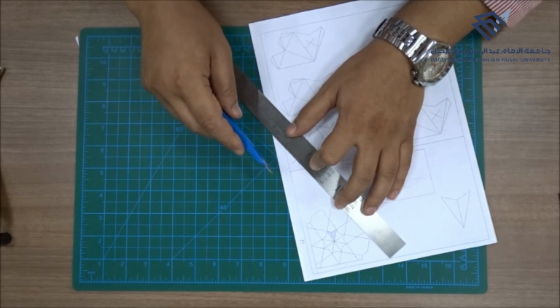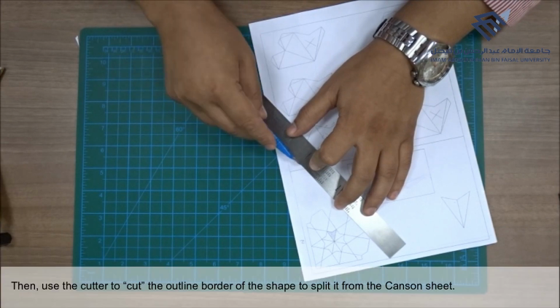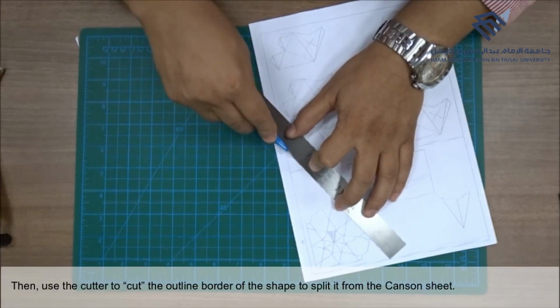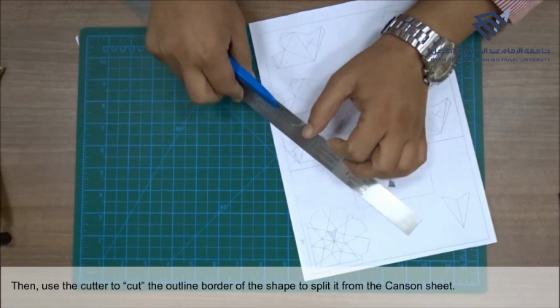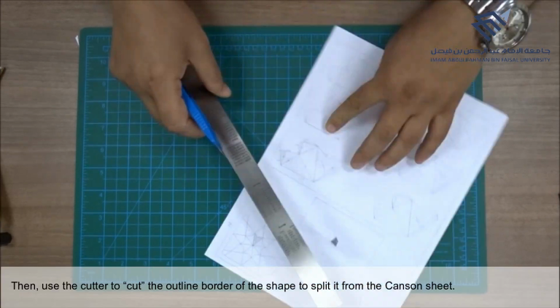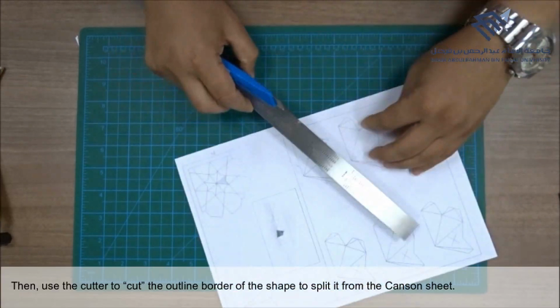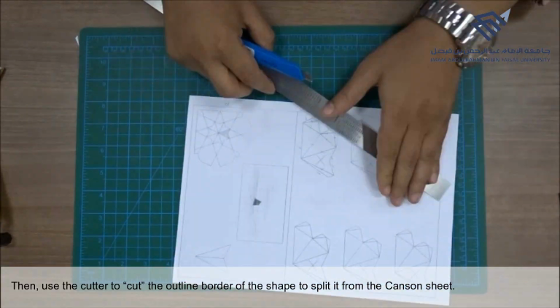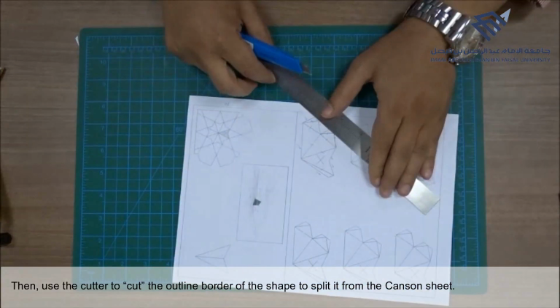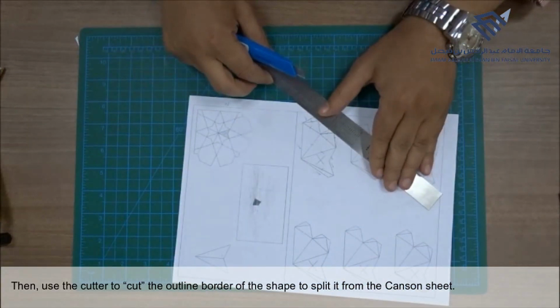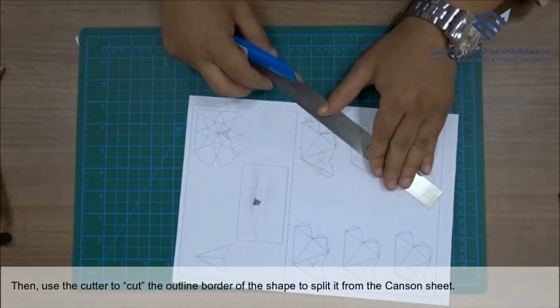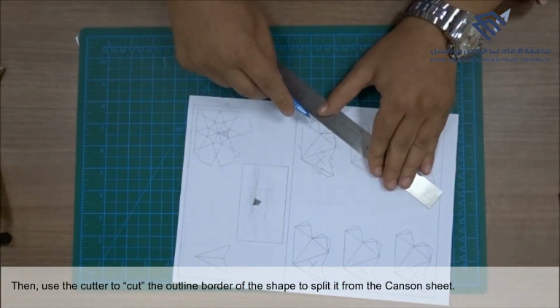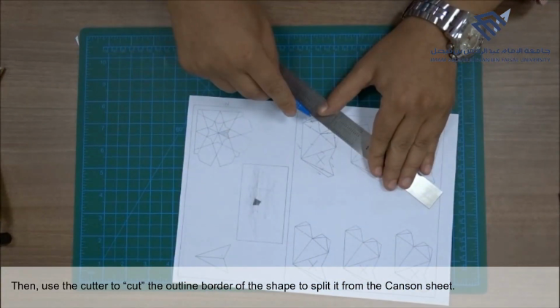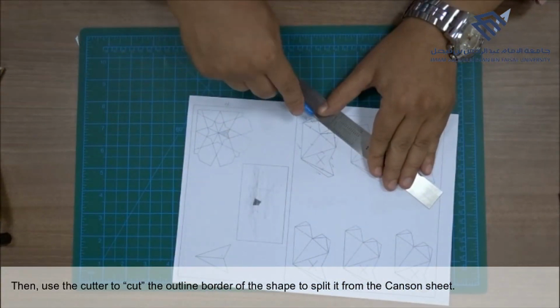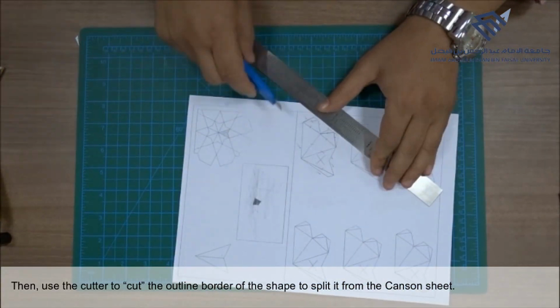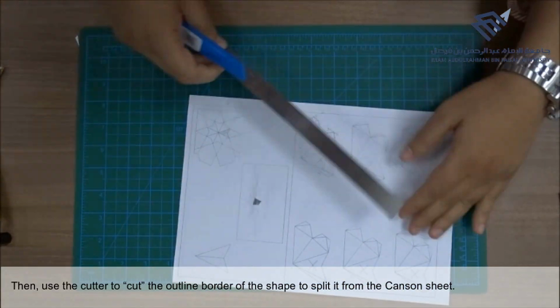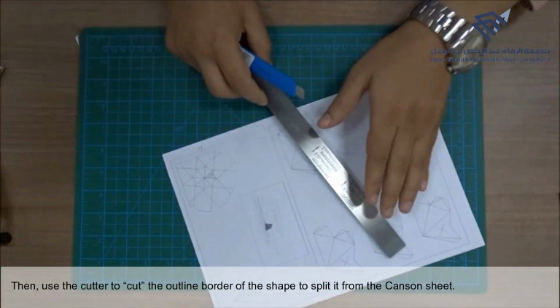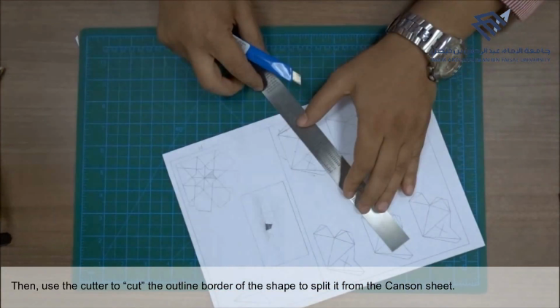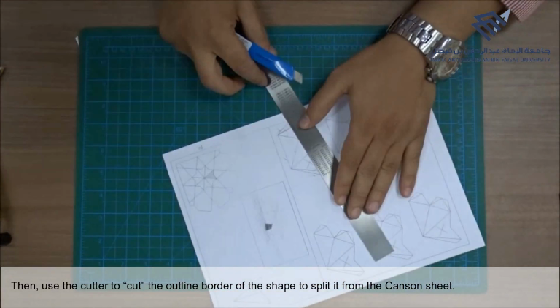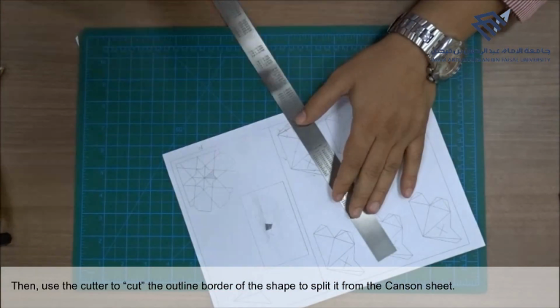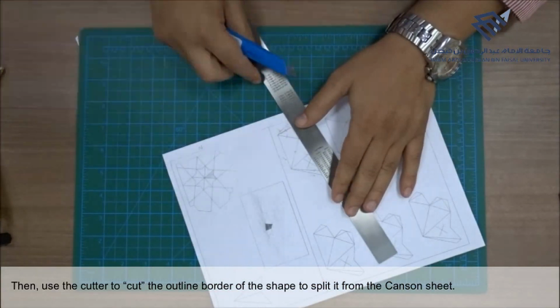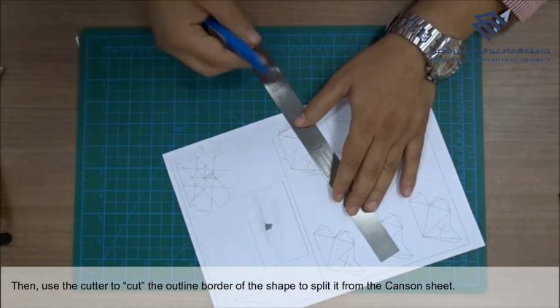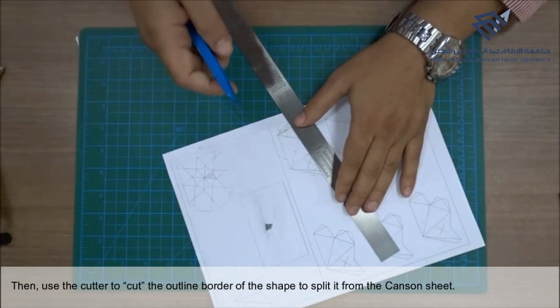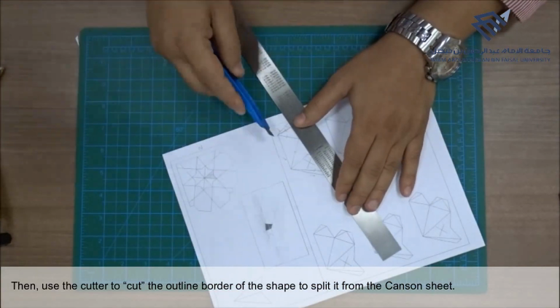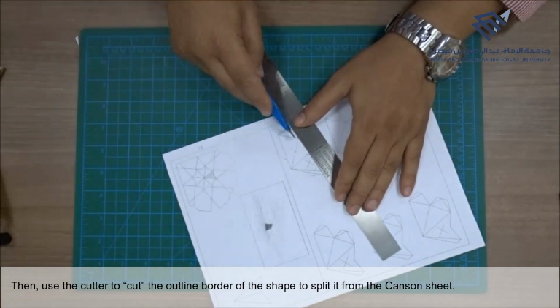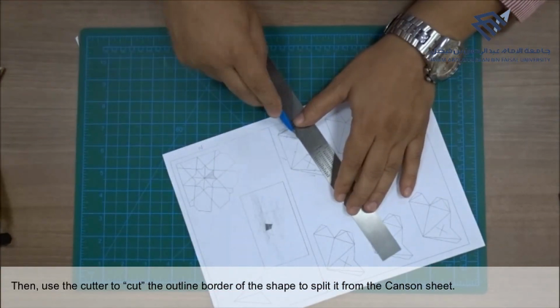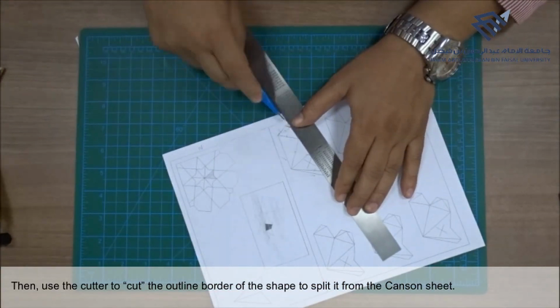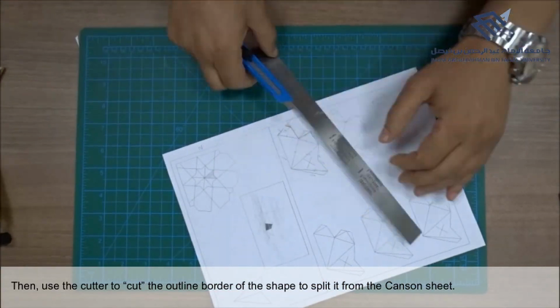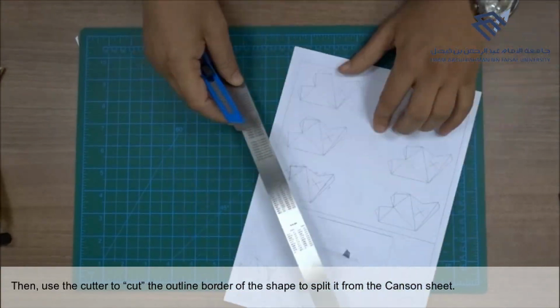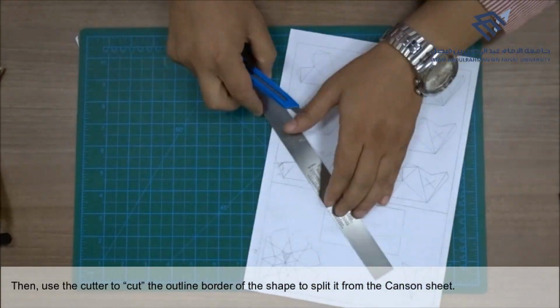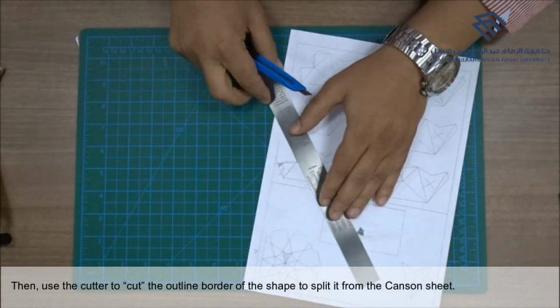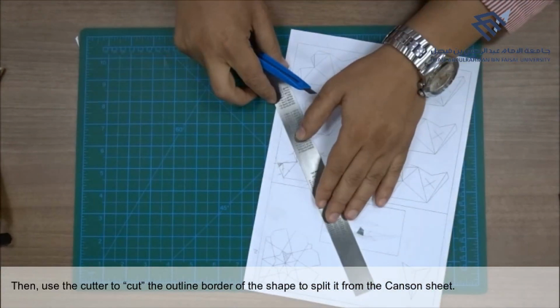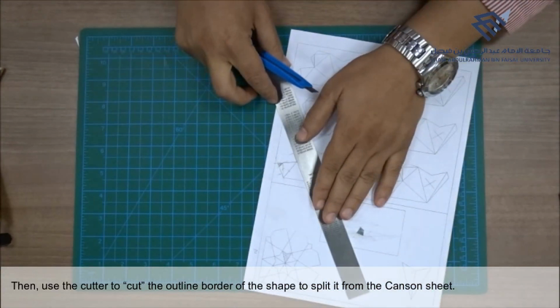Then use the cutter to cut the outline border of the shape to split it from the canzone sheet.